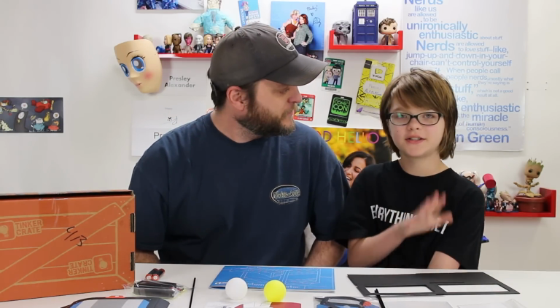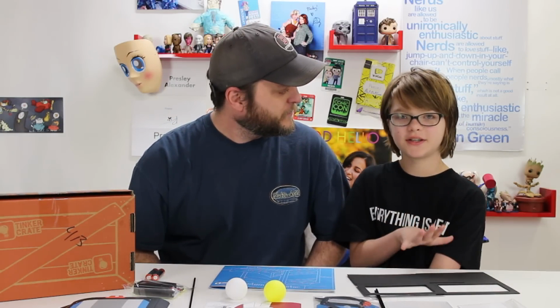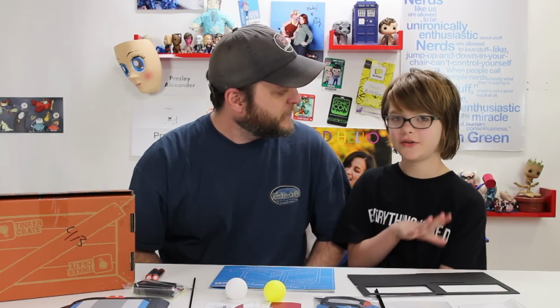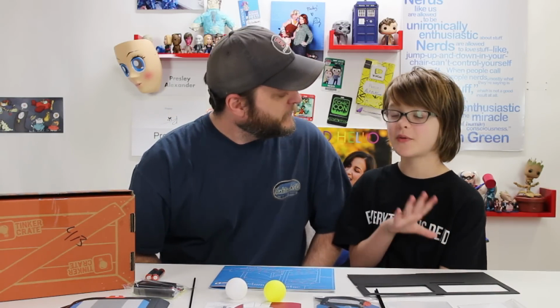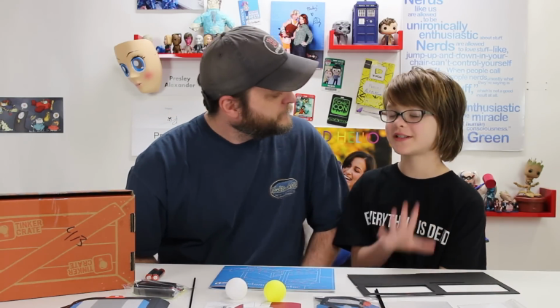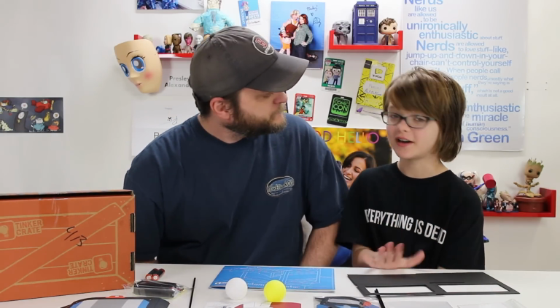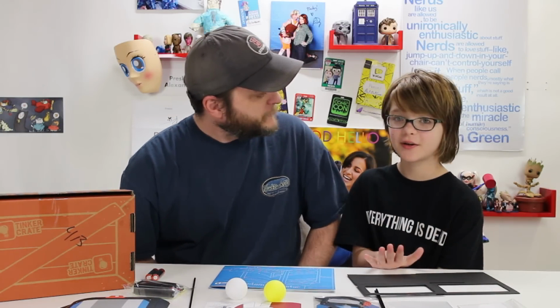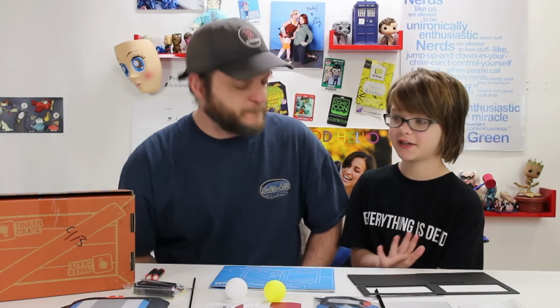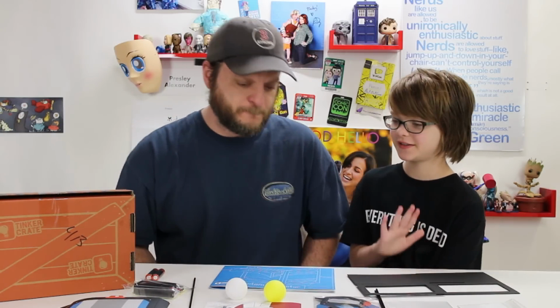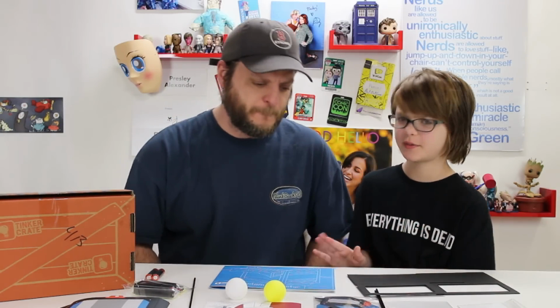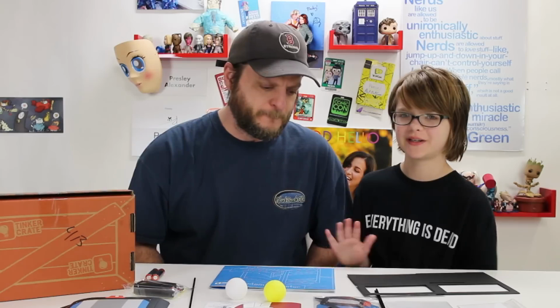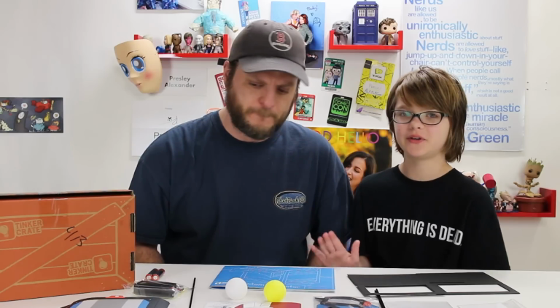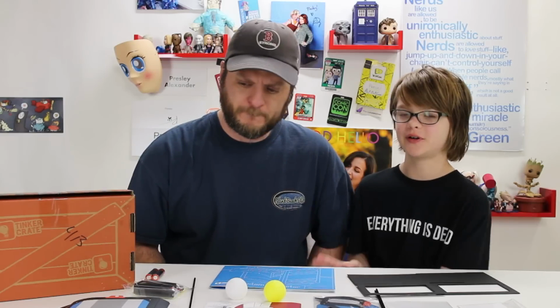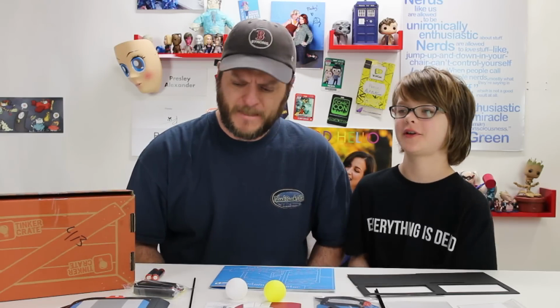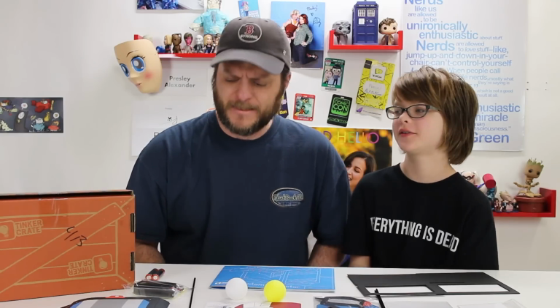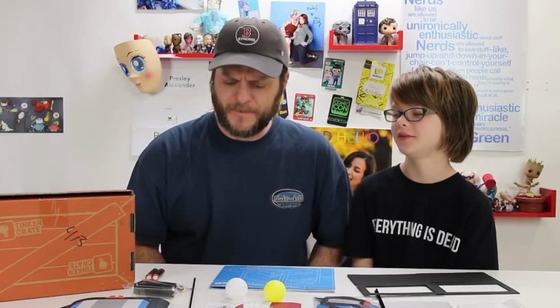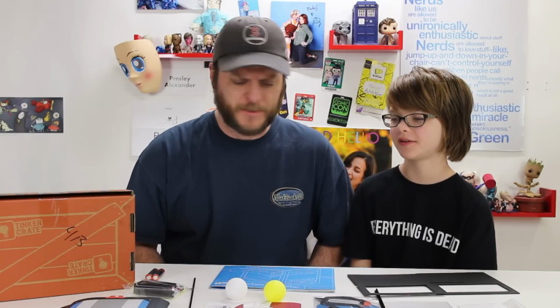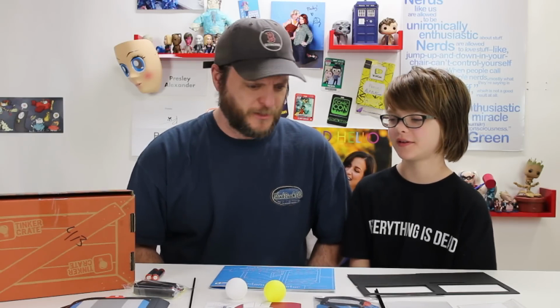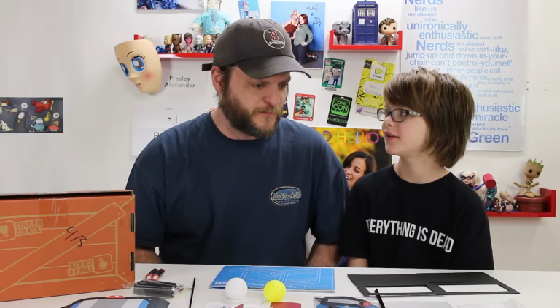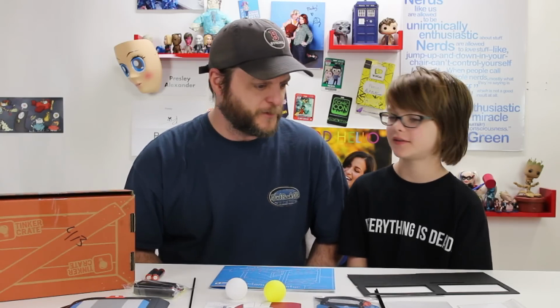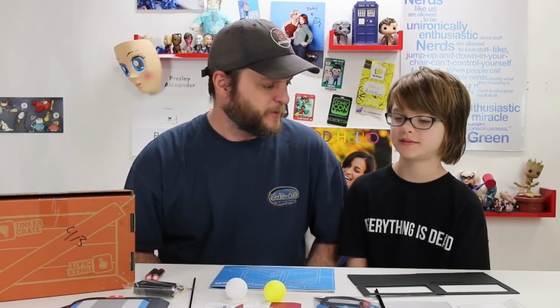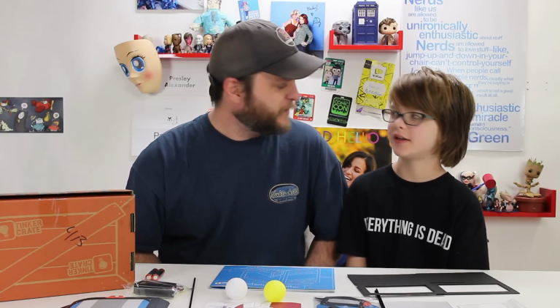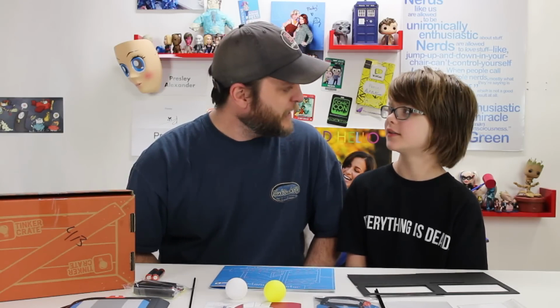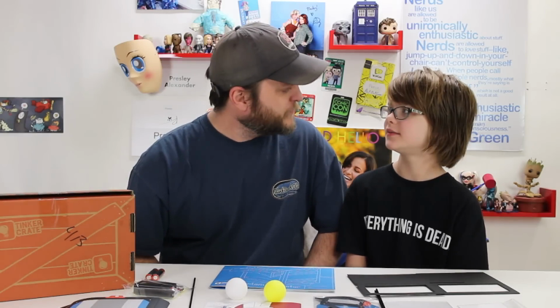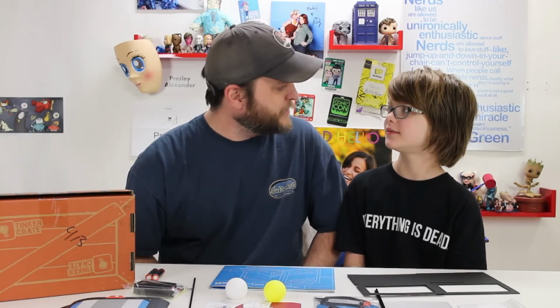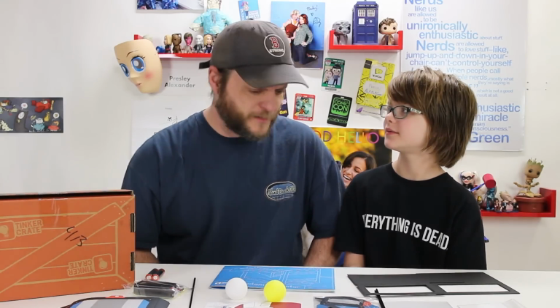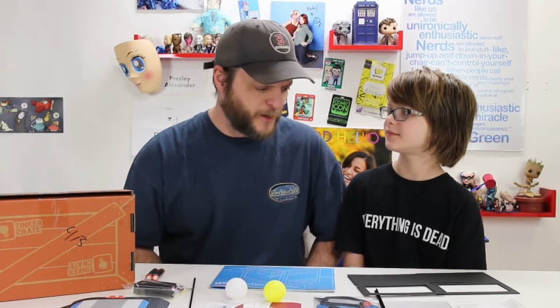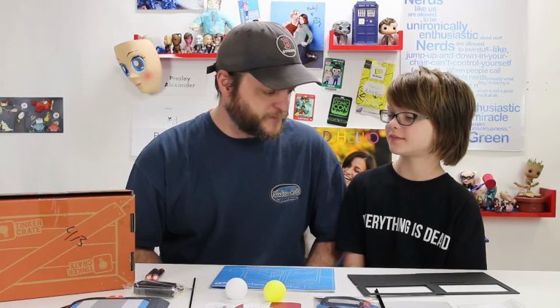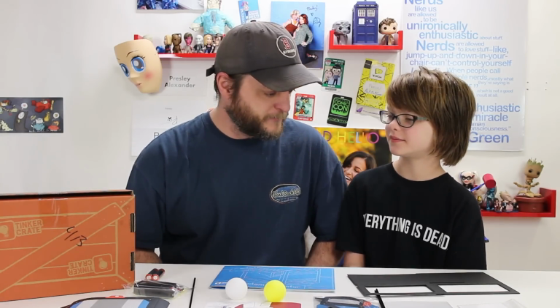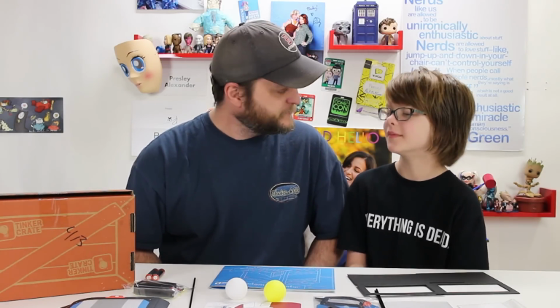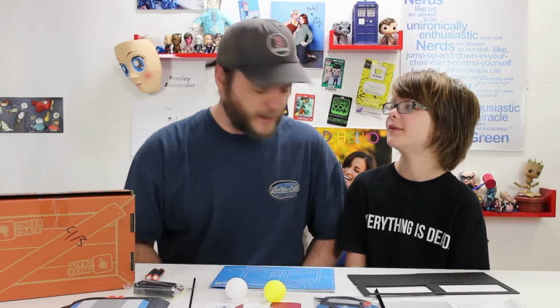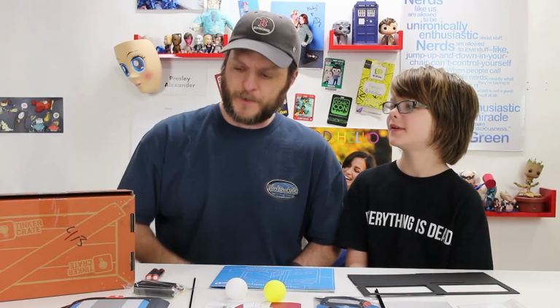Just so you know, Cooper is not here because this would be a little bit too complicated — this would go a little far for Cooper. But for me and you, I think we'll knock this one out. All right, let's go.